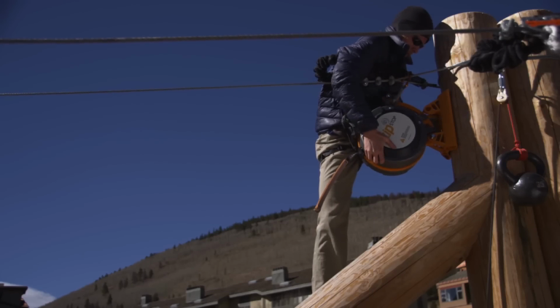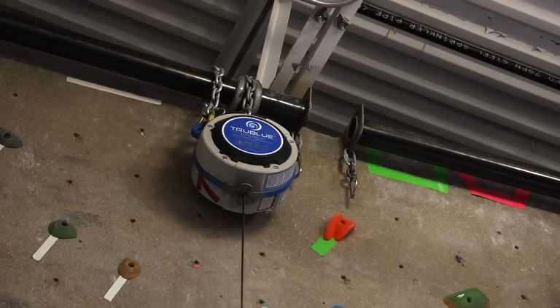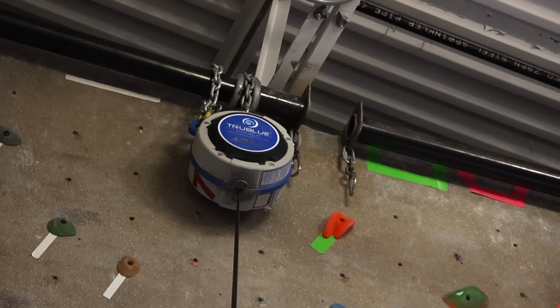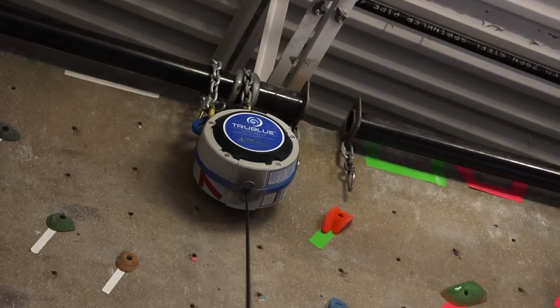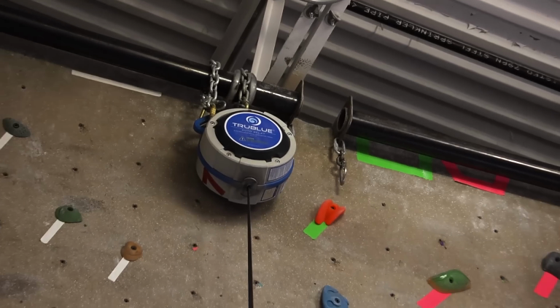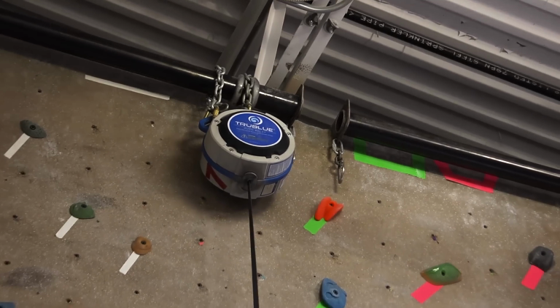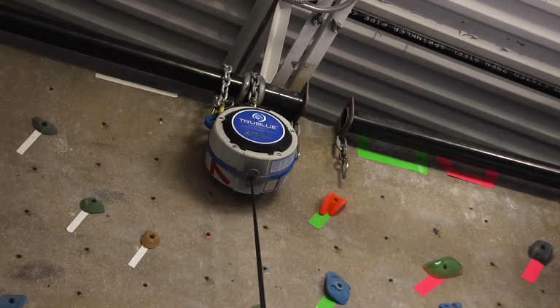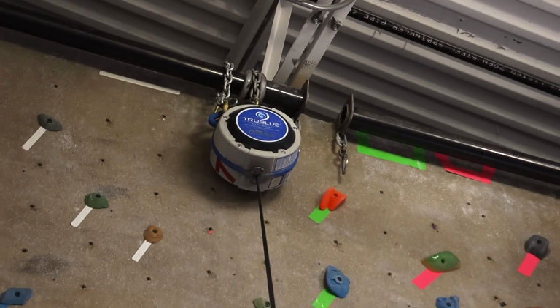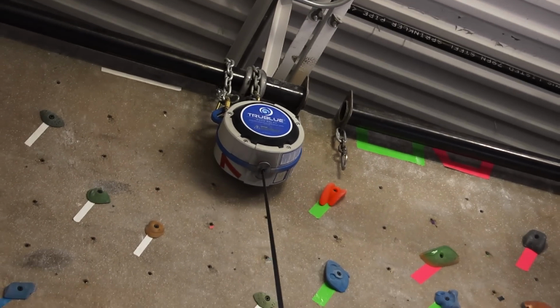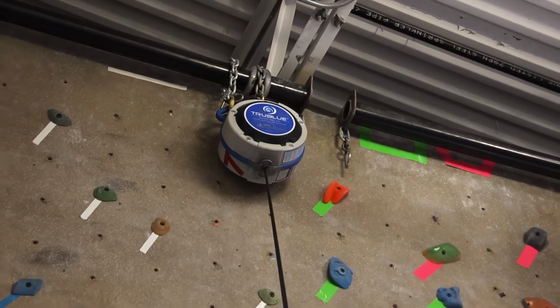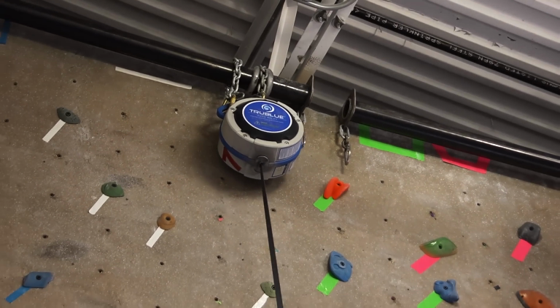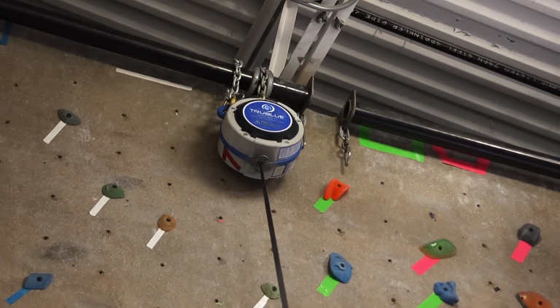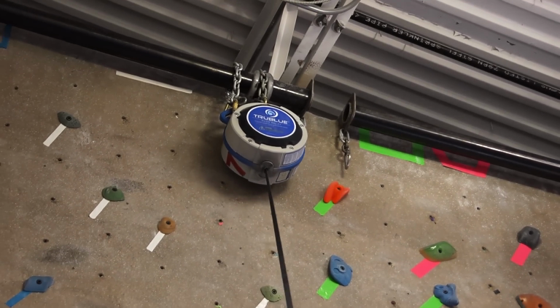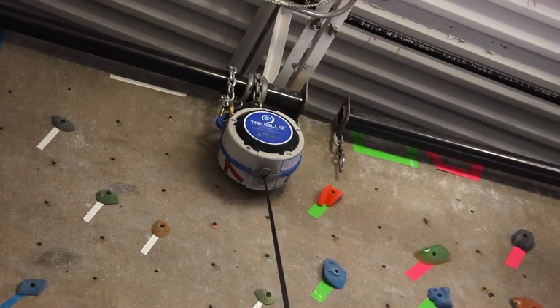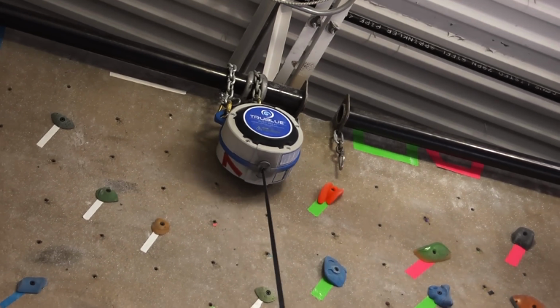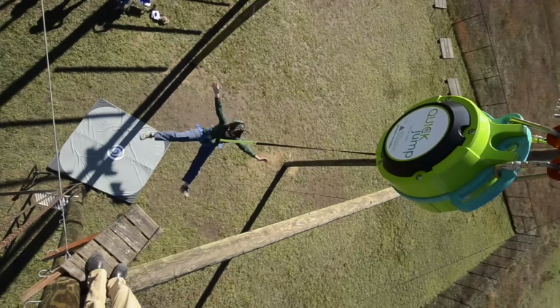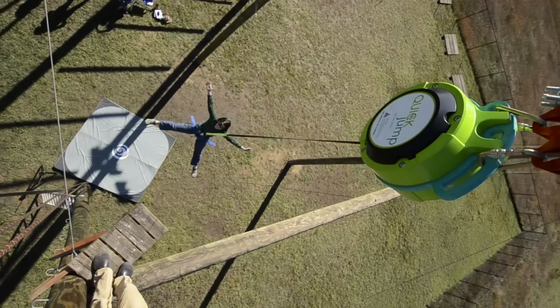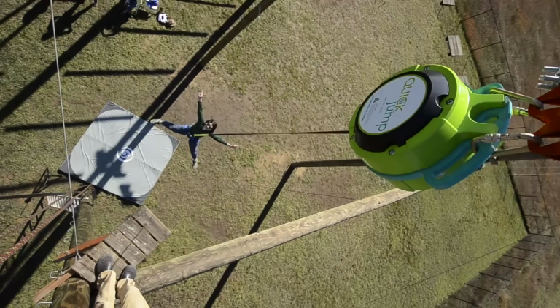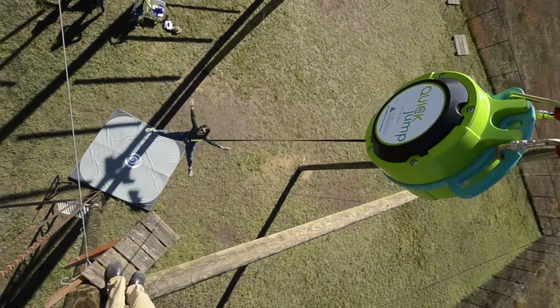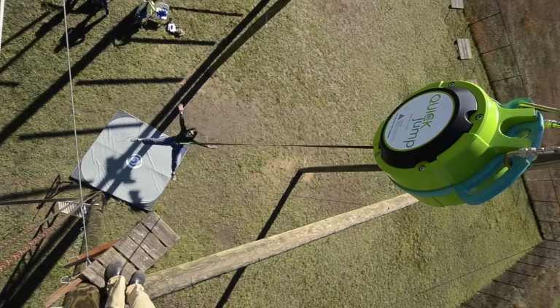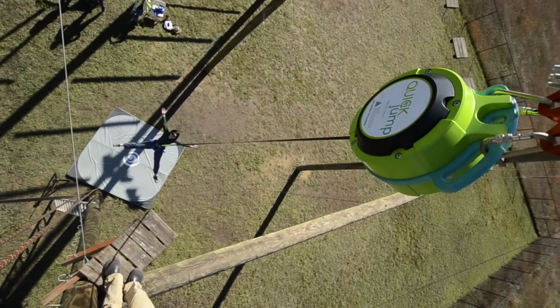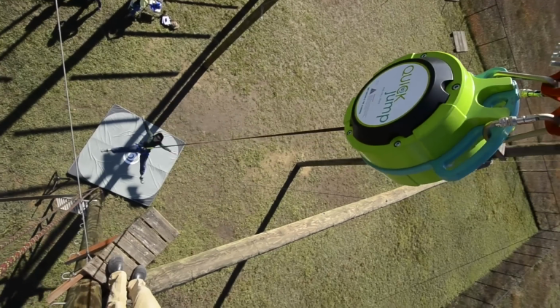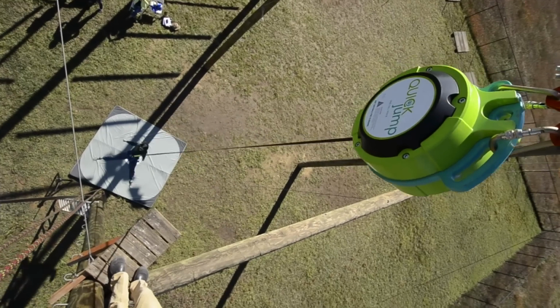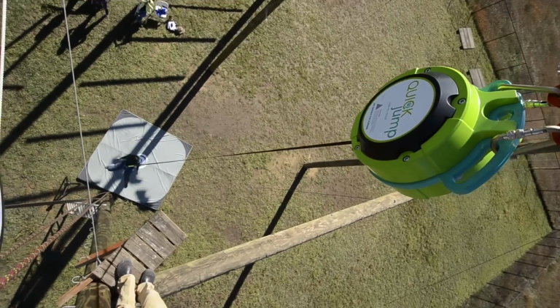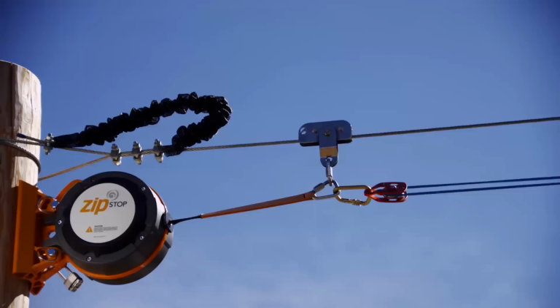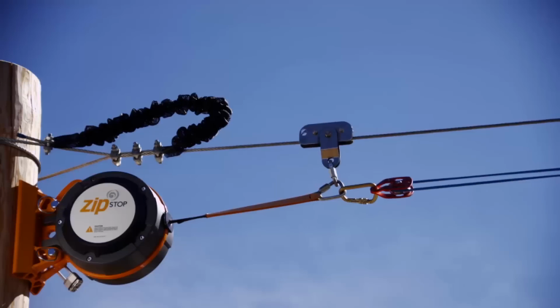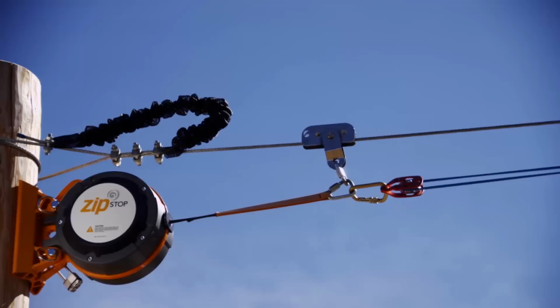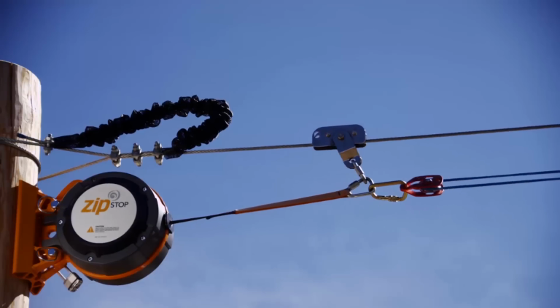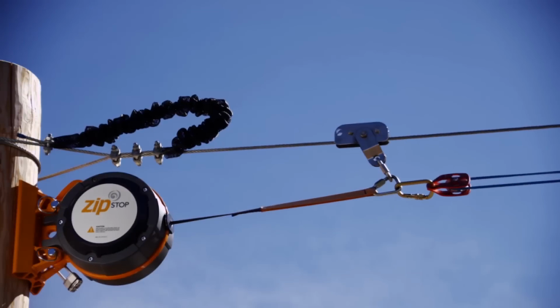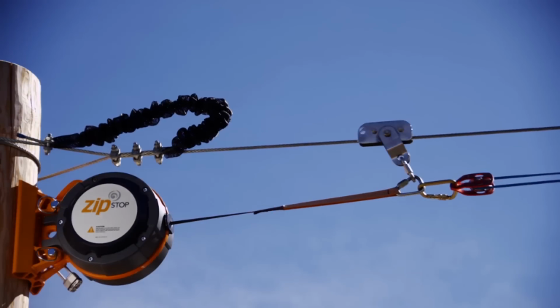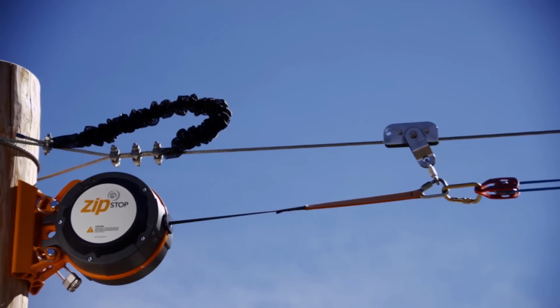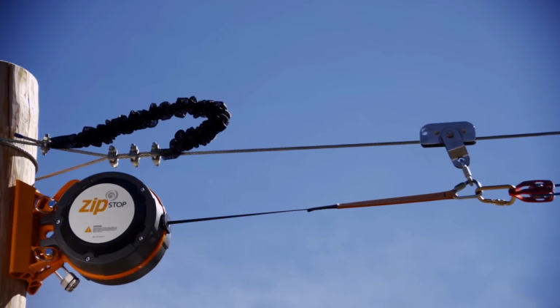Our portfolio of products includes the True Blue Auto Belay, Quick Jump Free Fall Device and Zip Stop Zipline Brake.